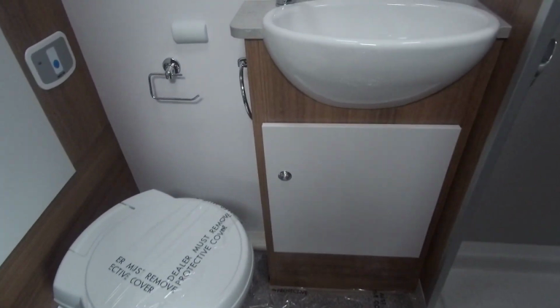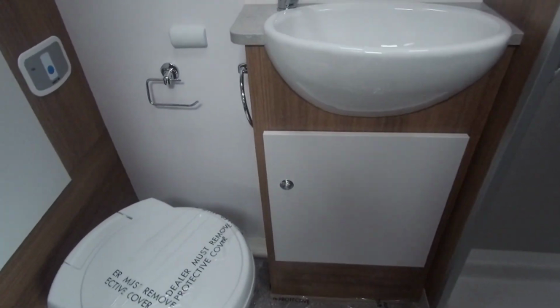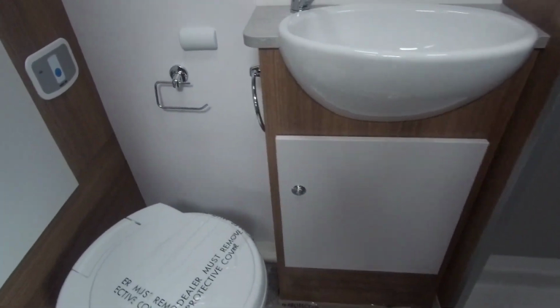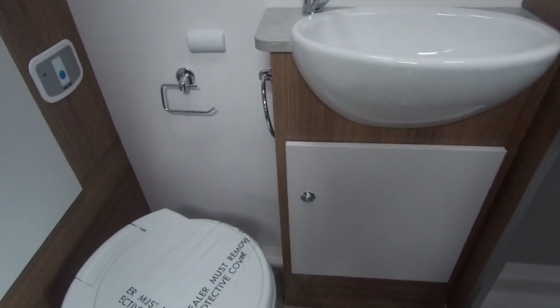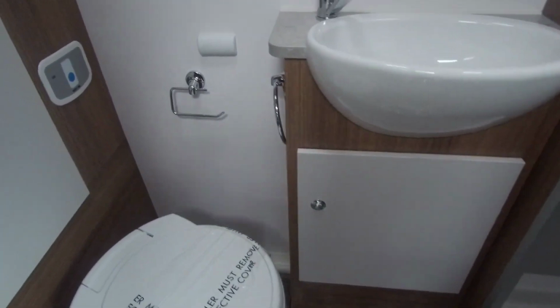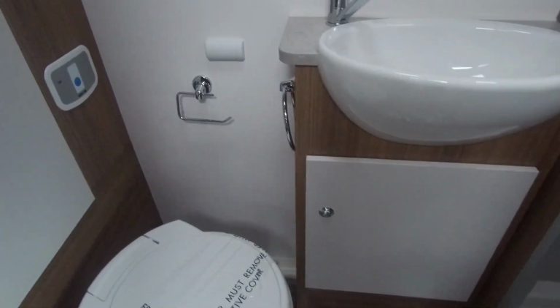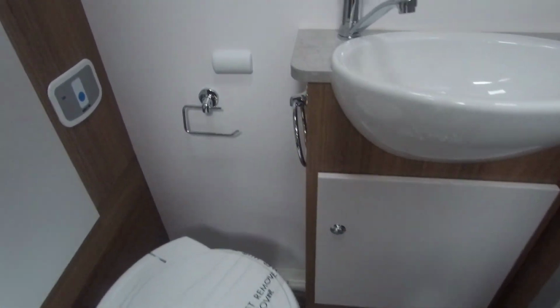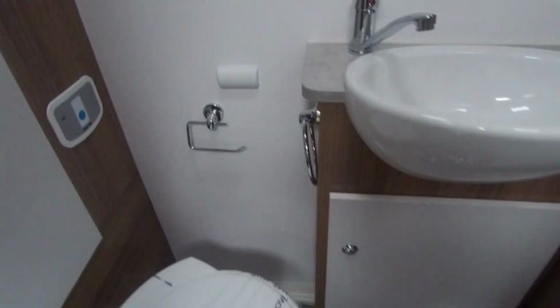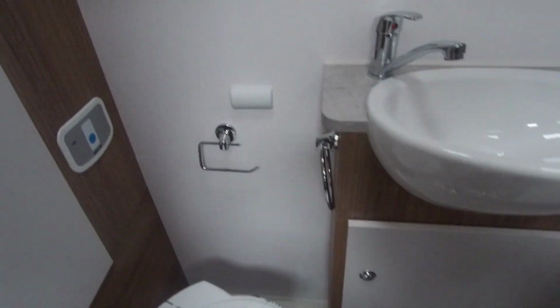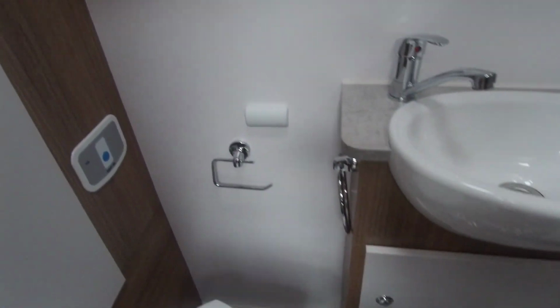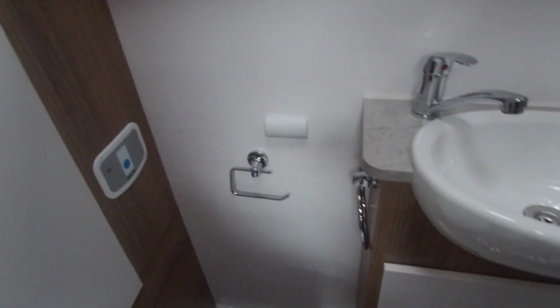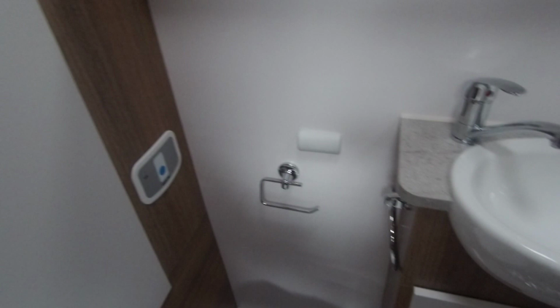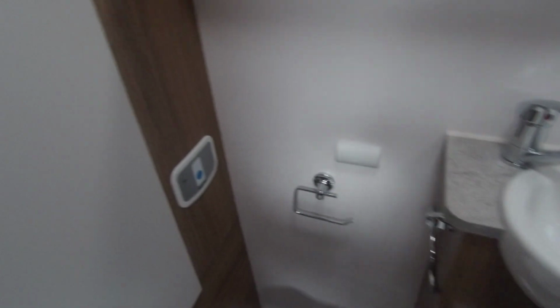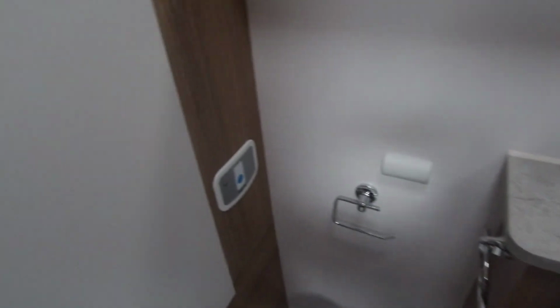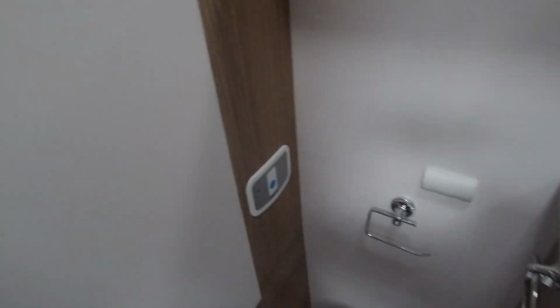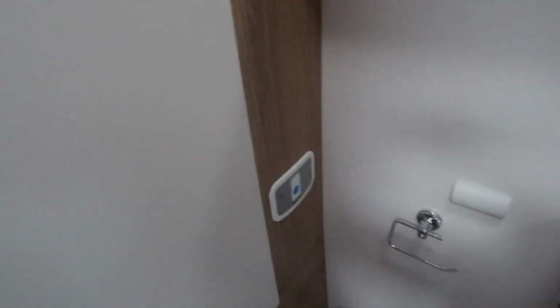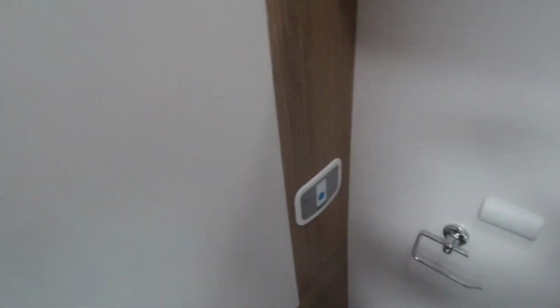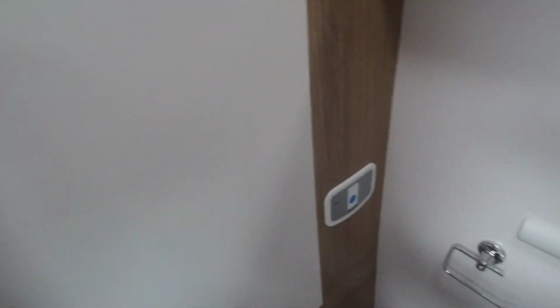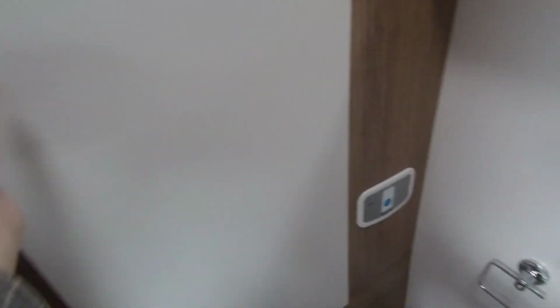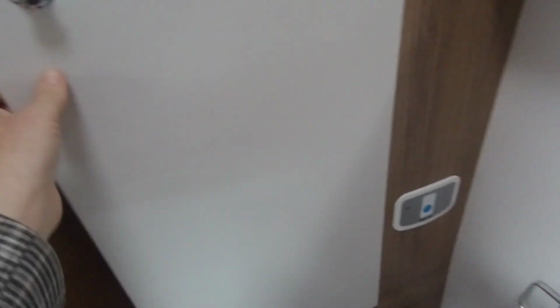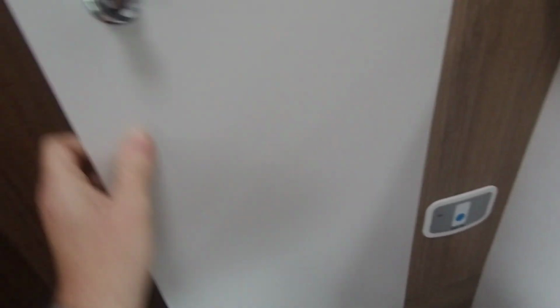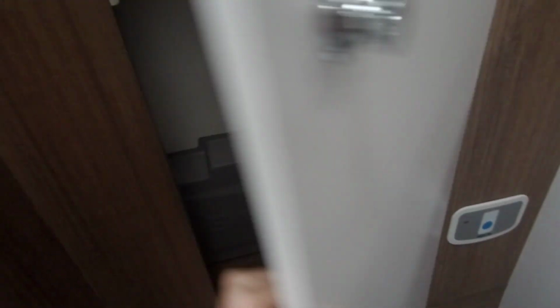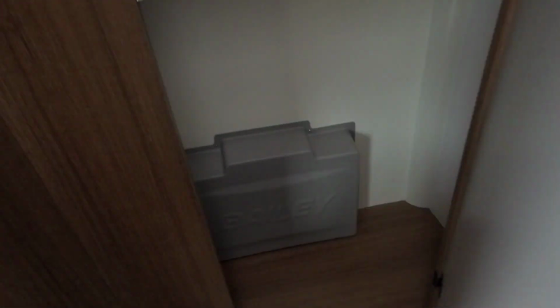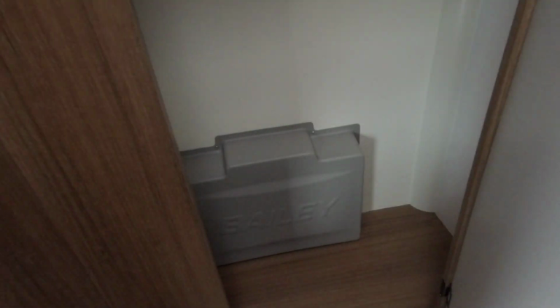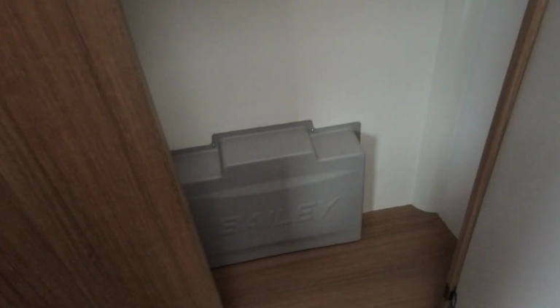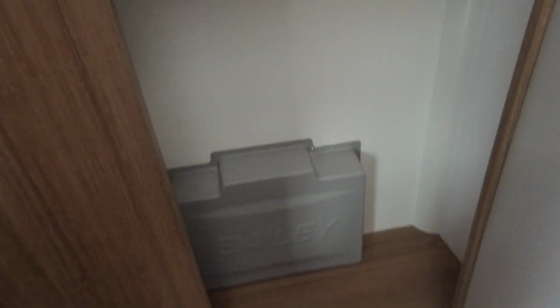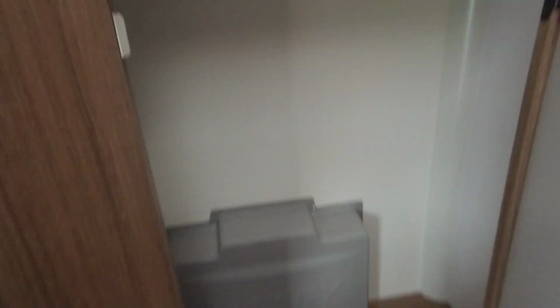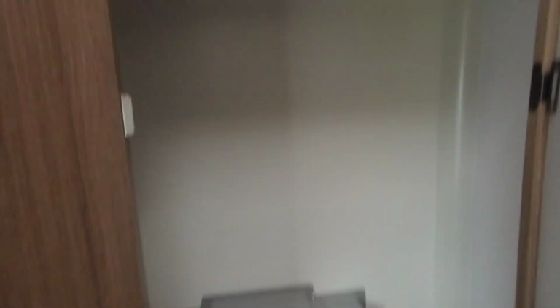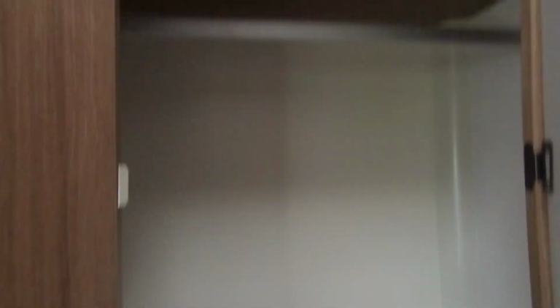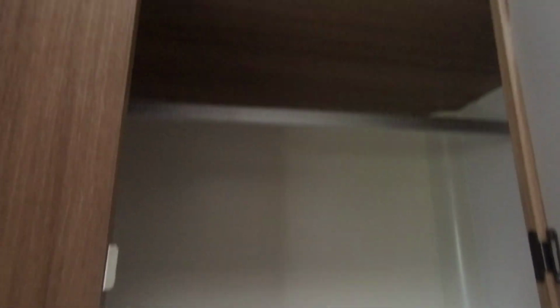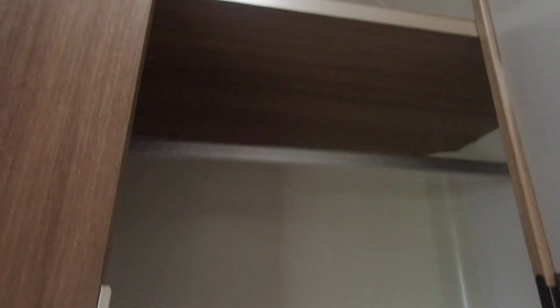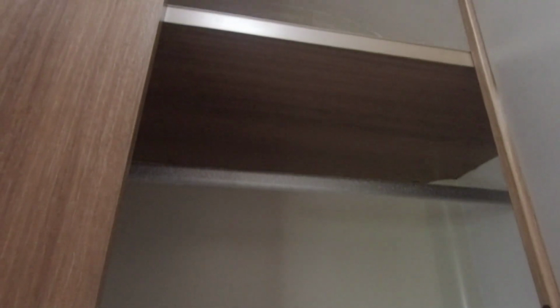We look forward to showing you around this brand new Bailey Alliance 764T.